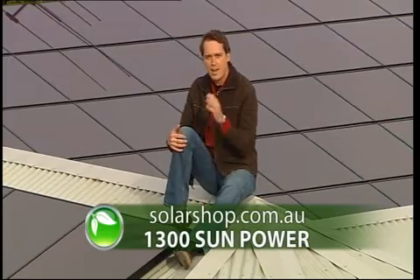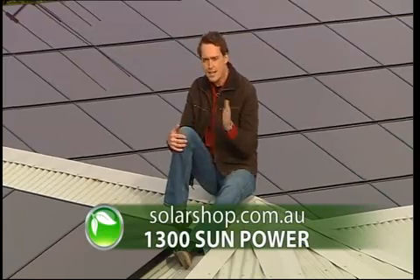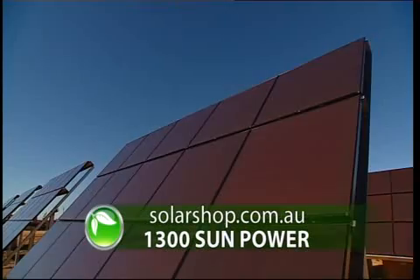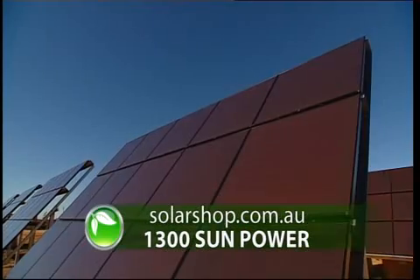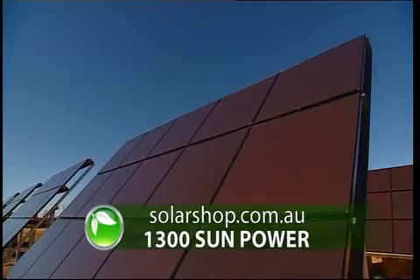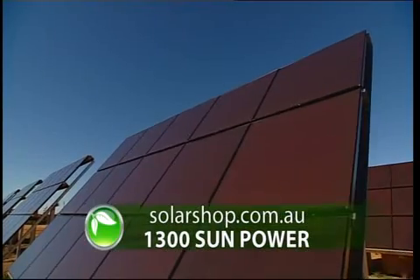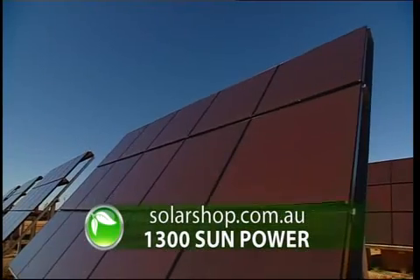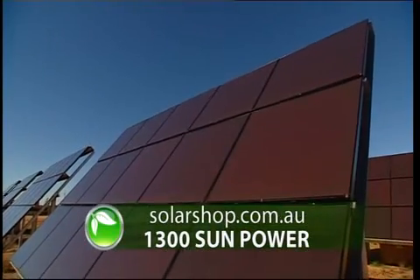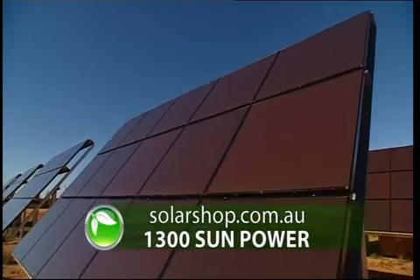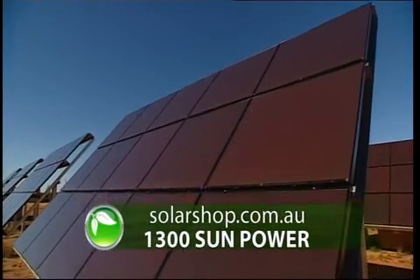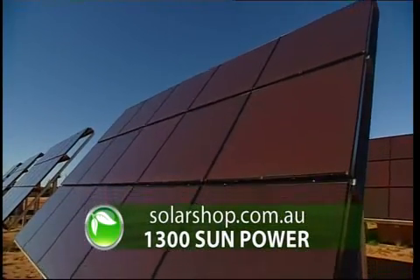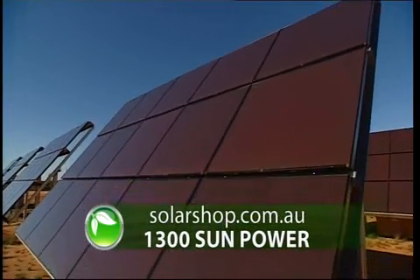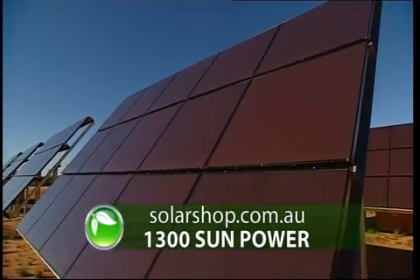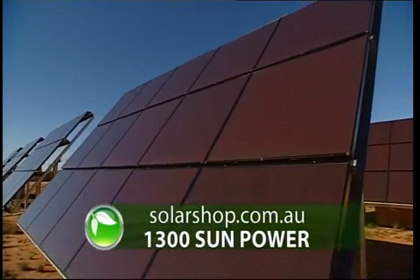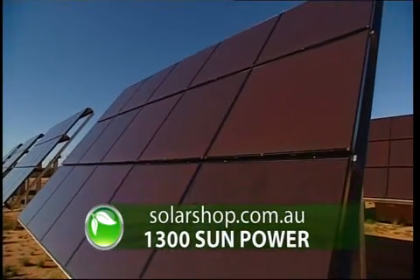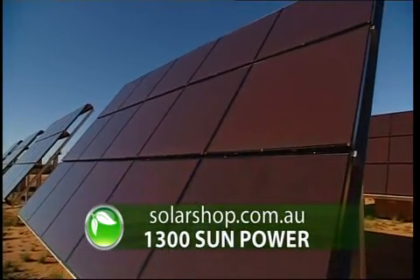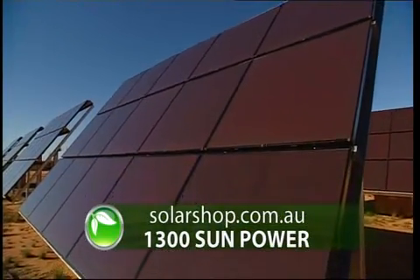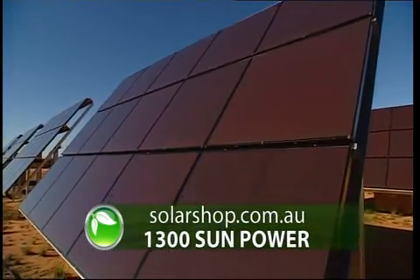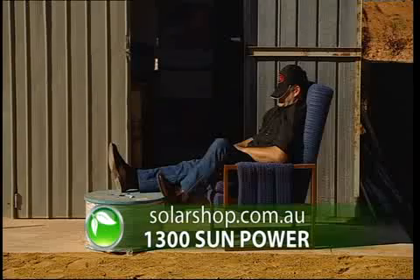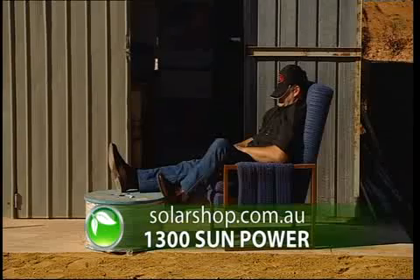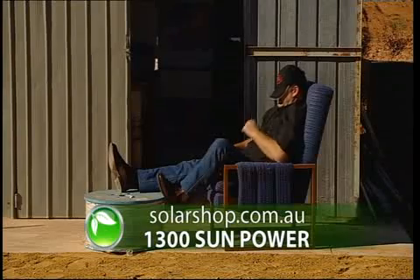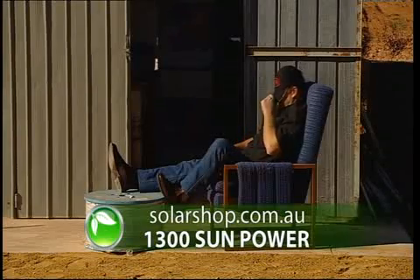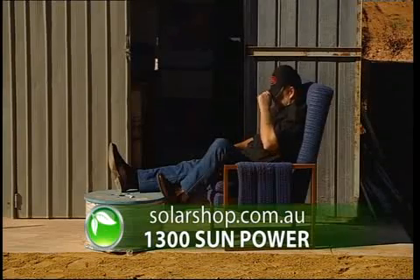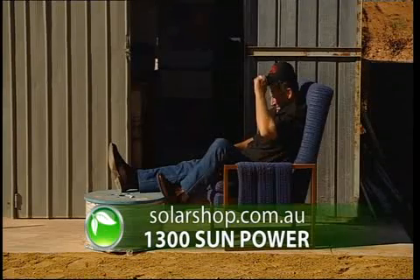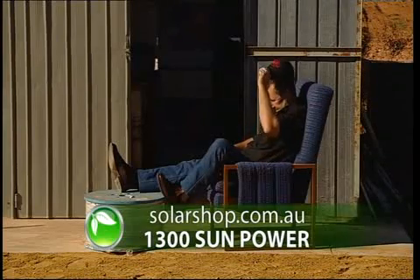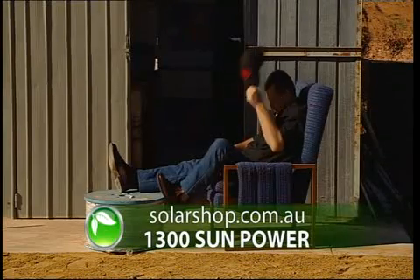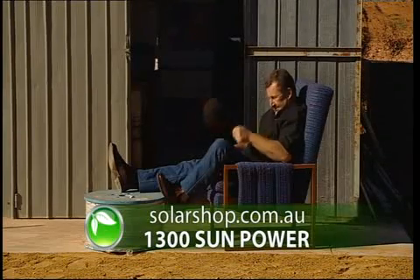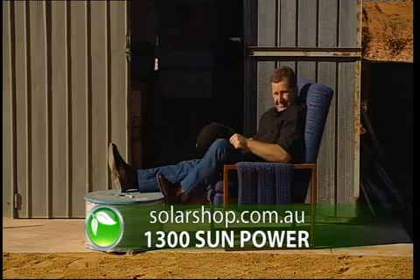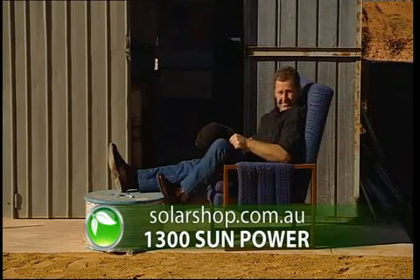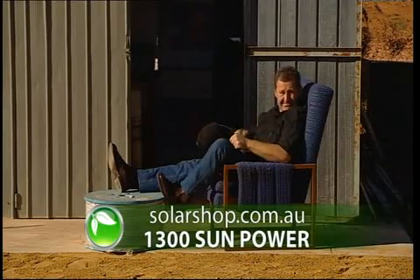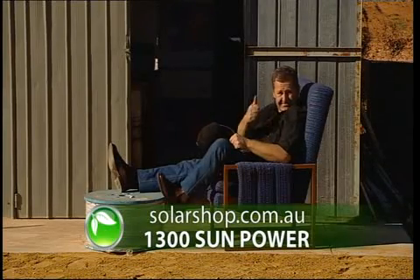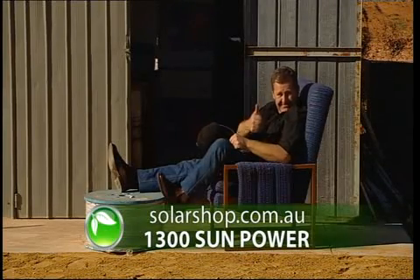Next week we're visiting a sun farm where one clever farmer is making a lot of money from the sun.